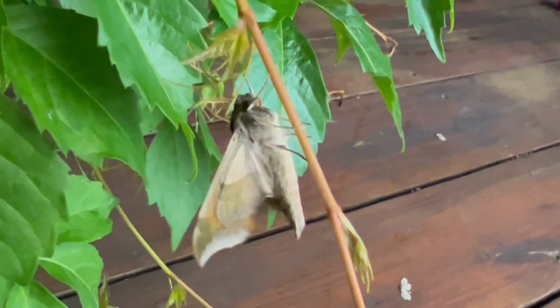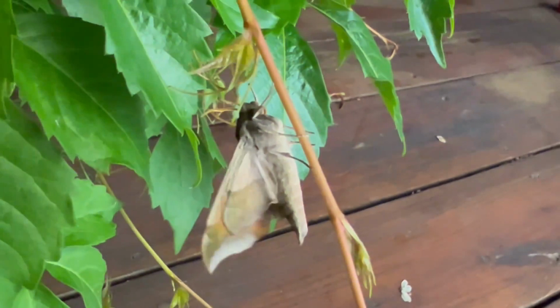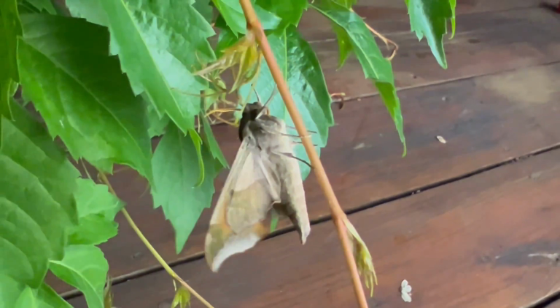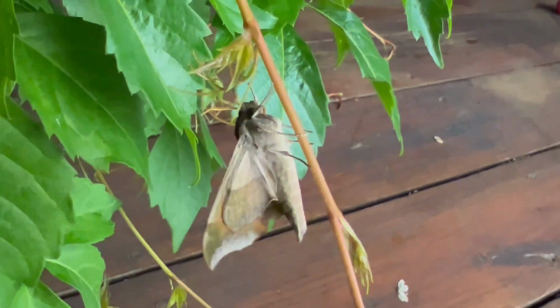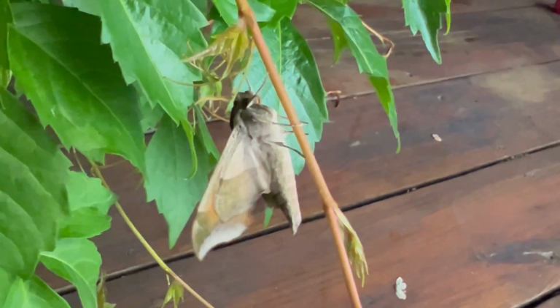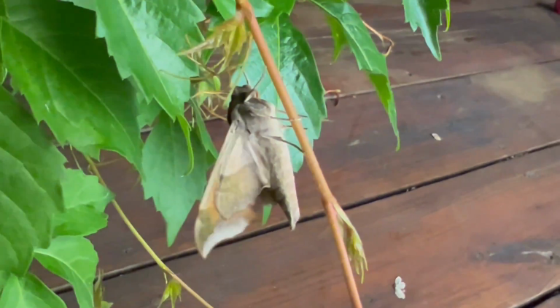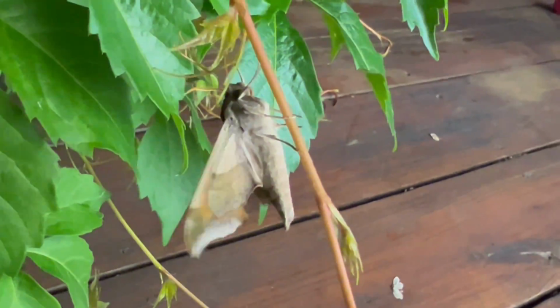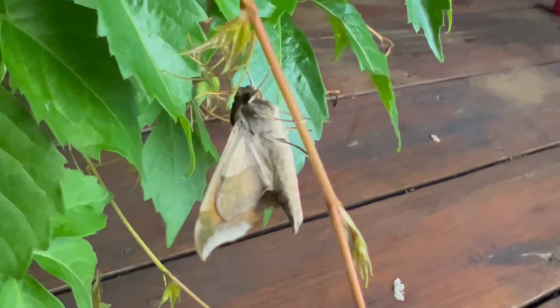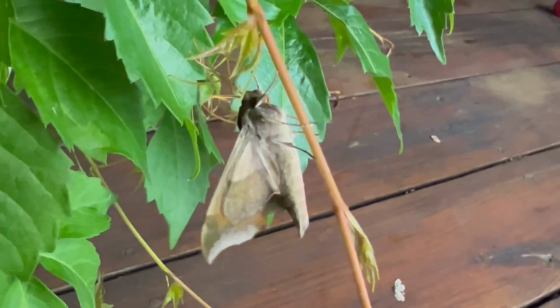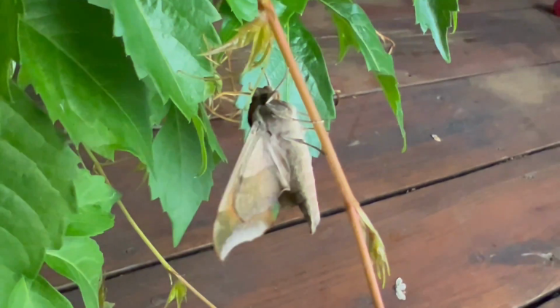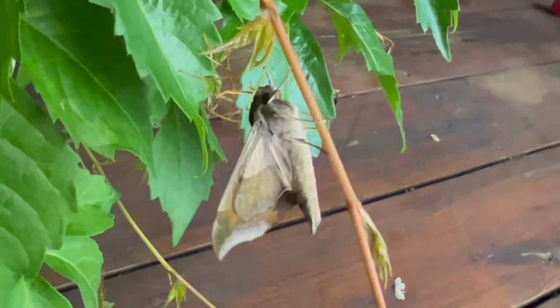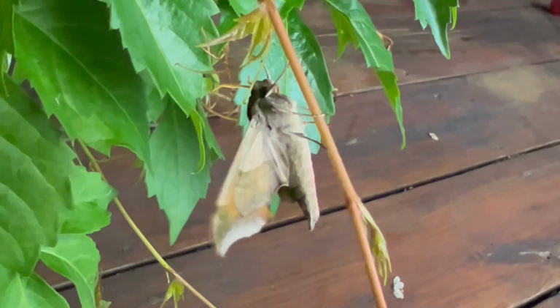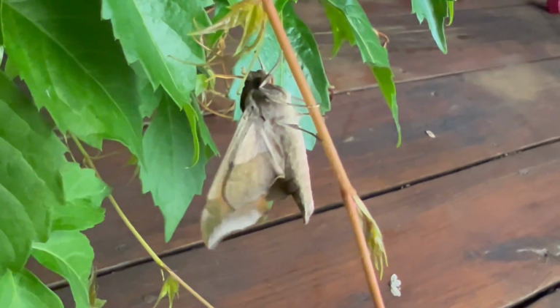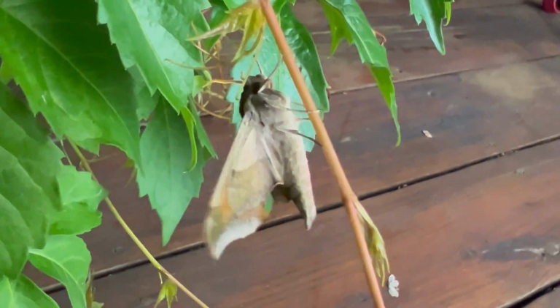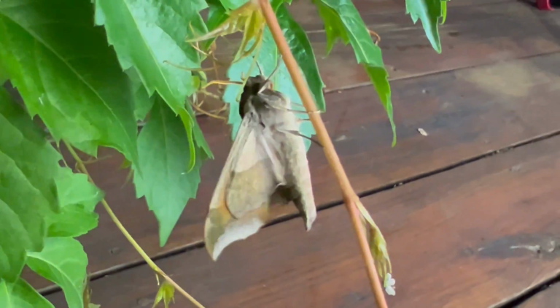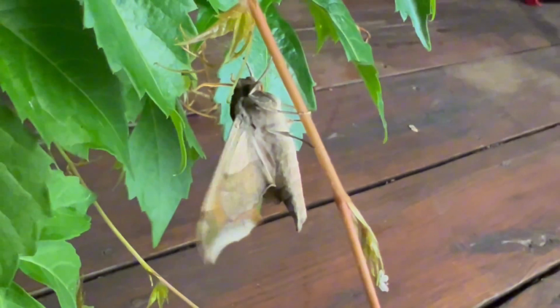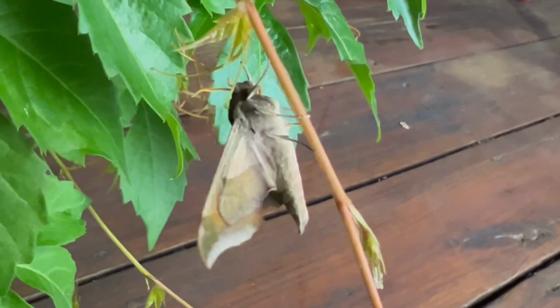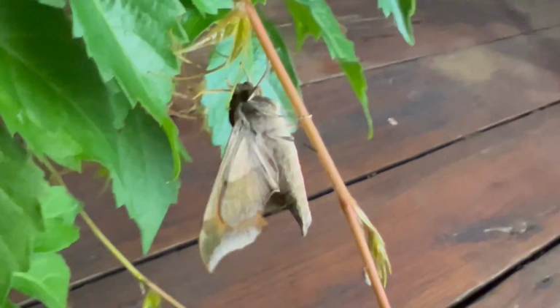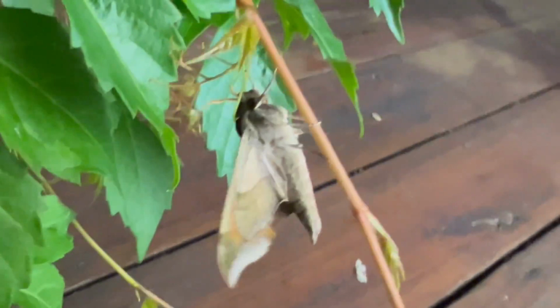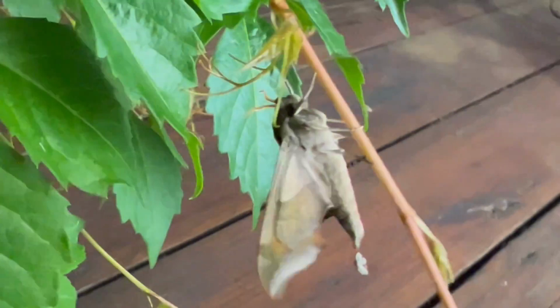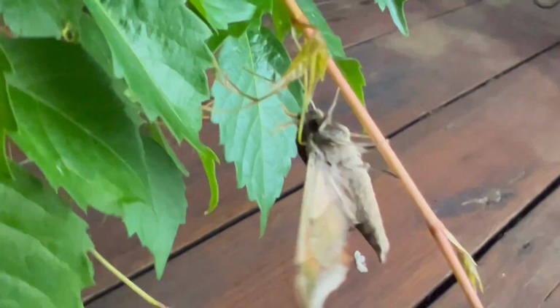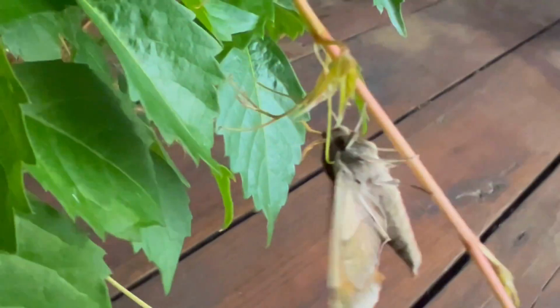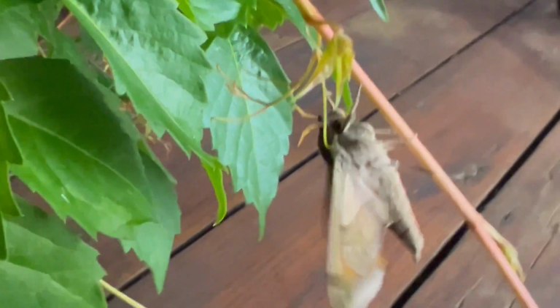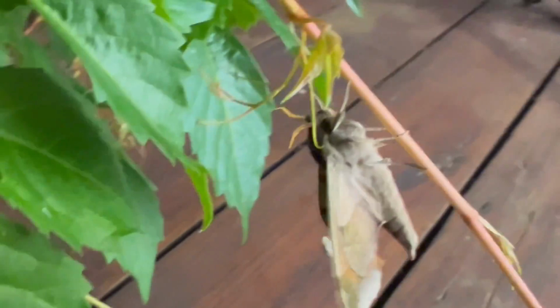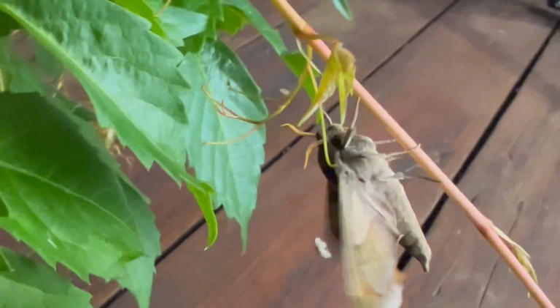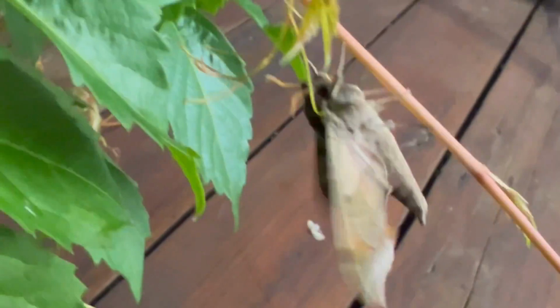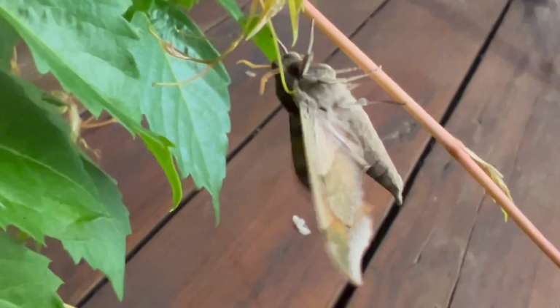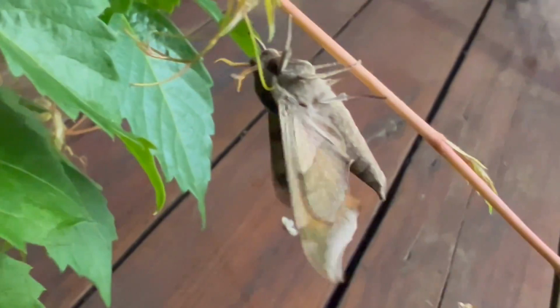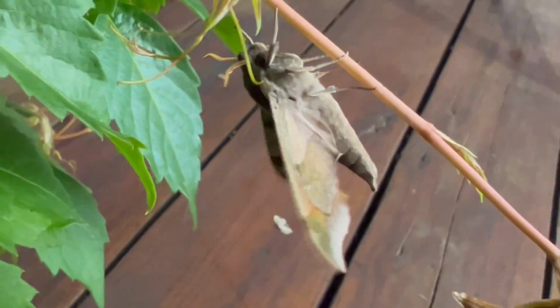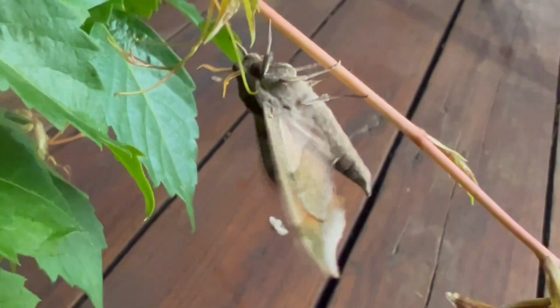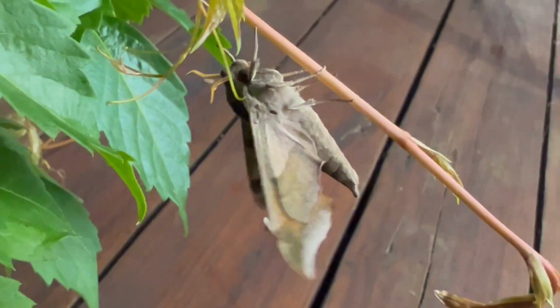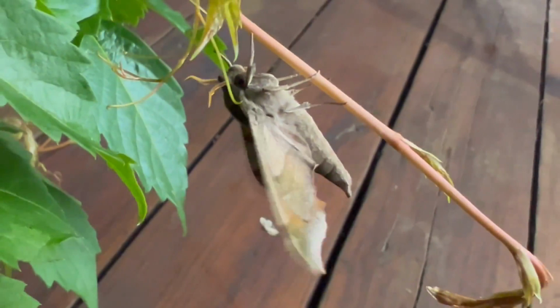So as always, thank you for joining me, and I hope you enjoyed this short visit with another one of nature's beautiful and lesser-known moths.